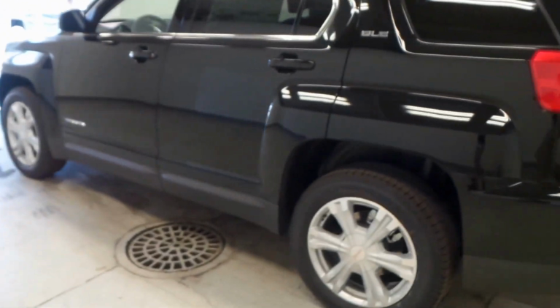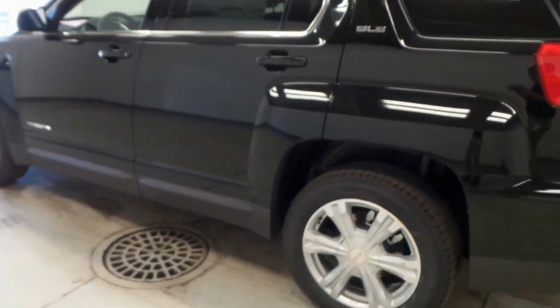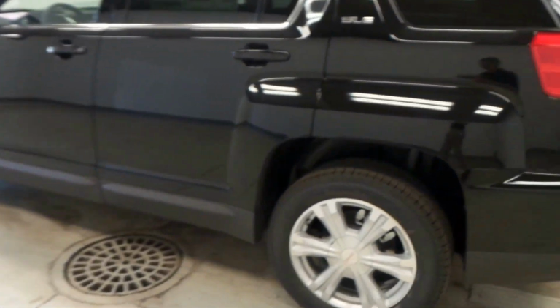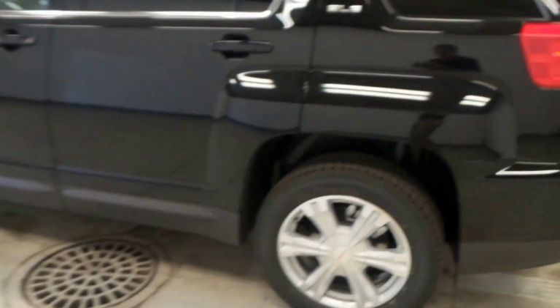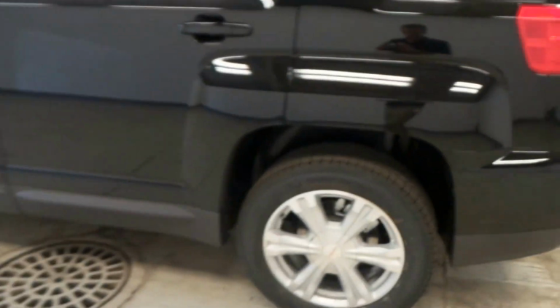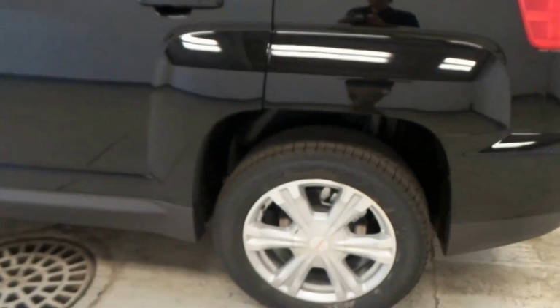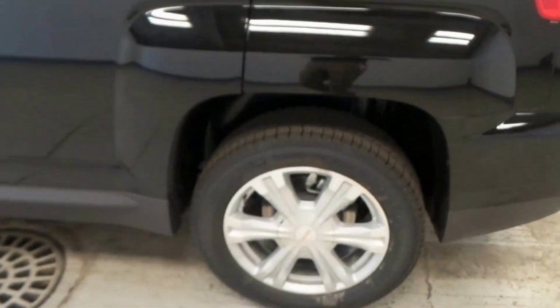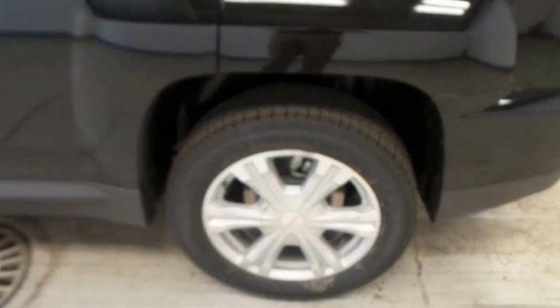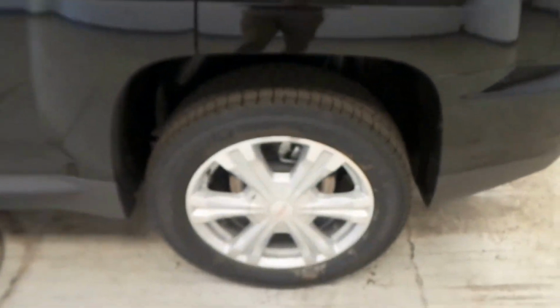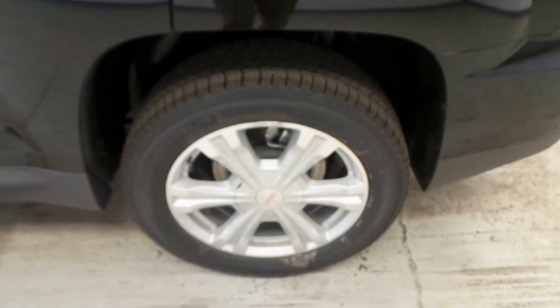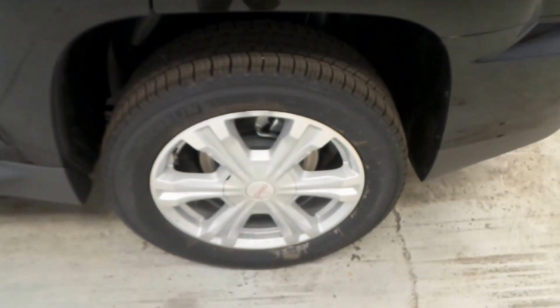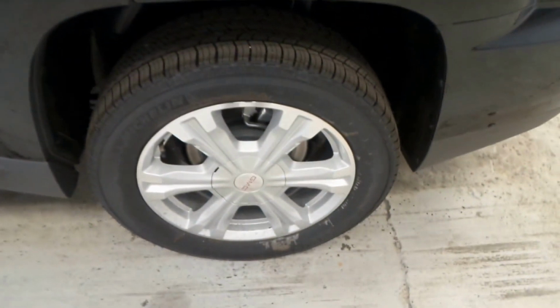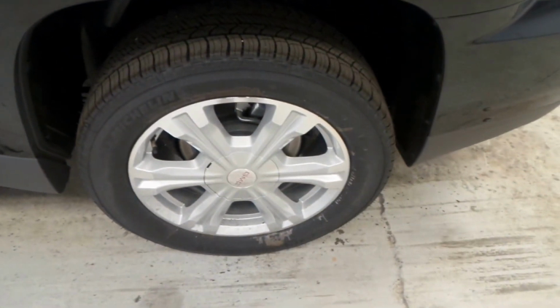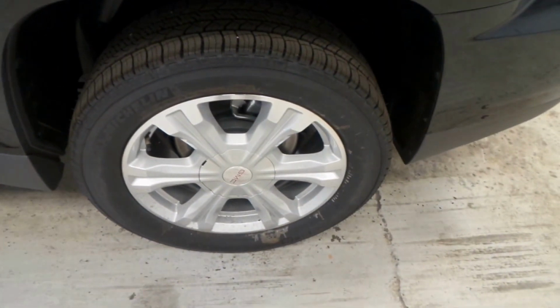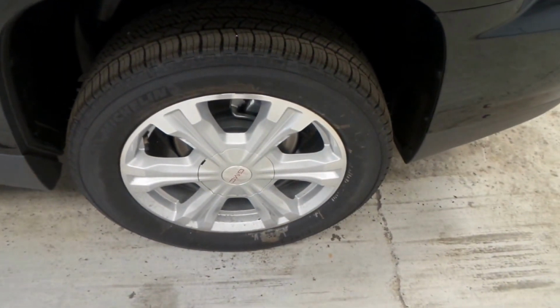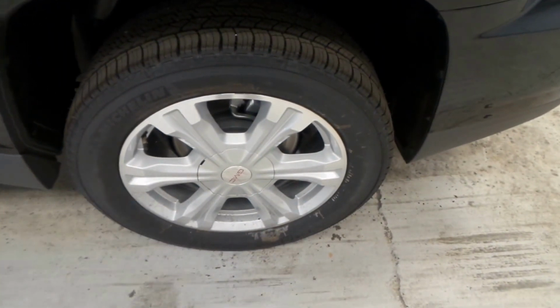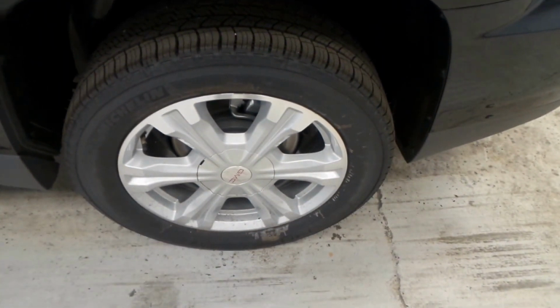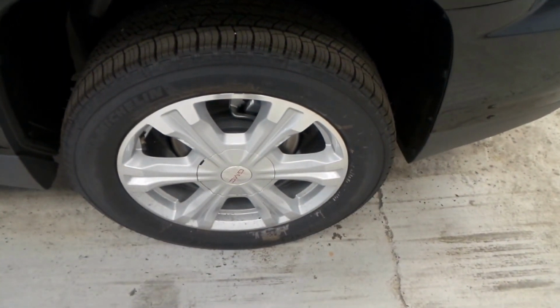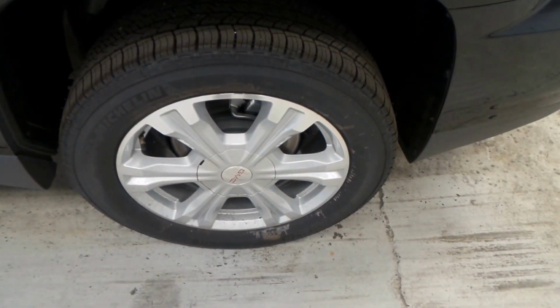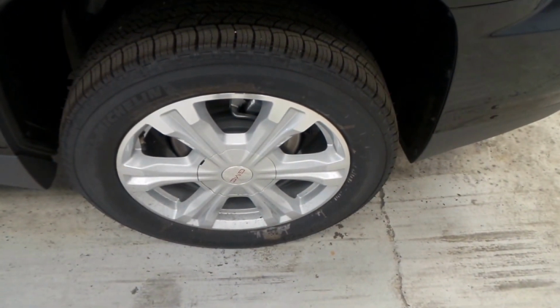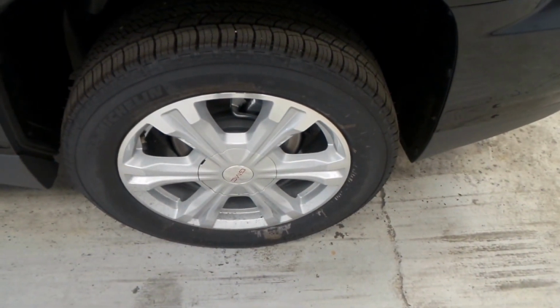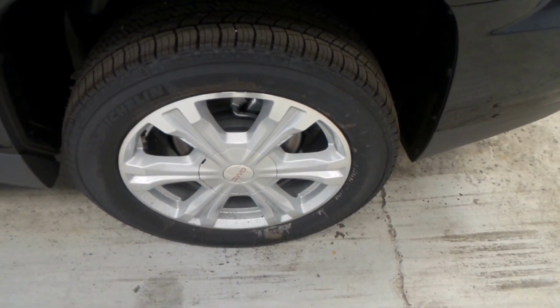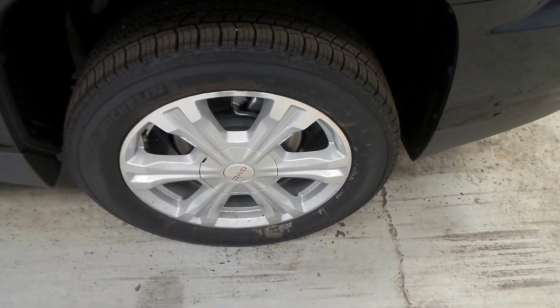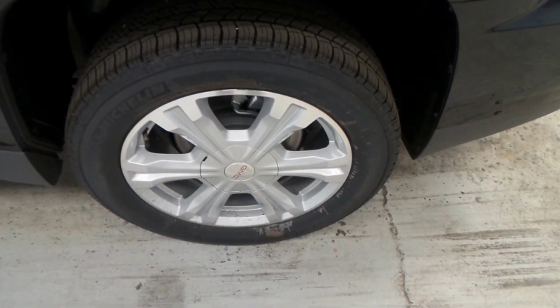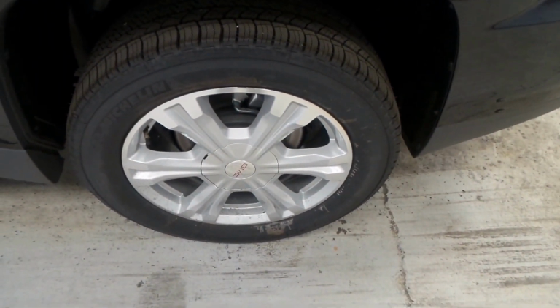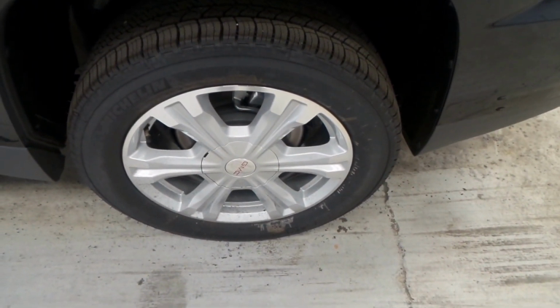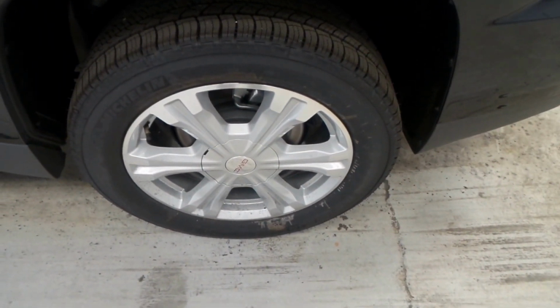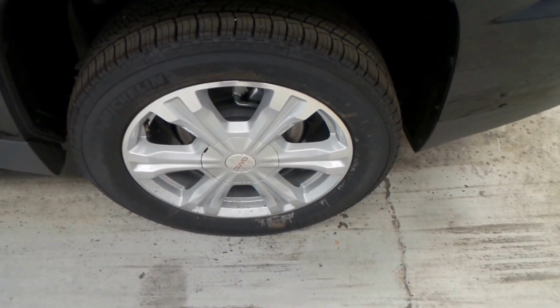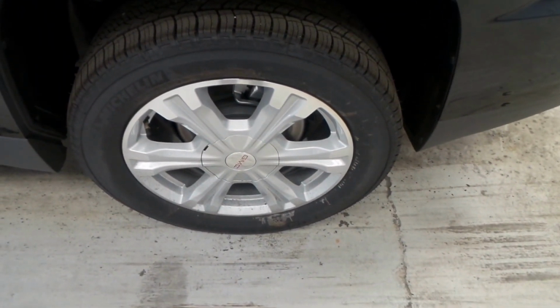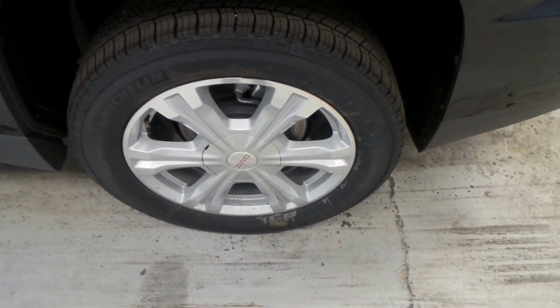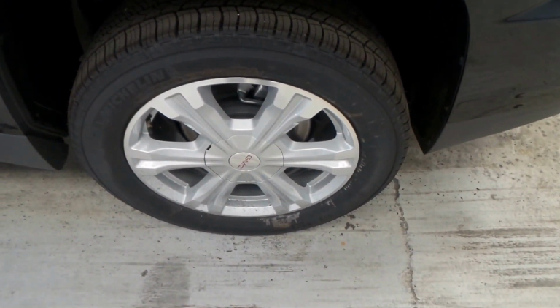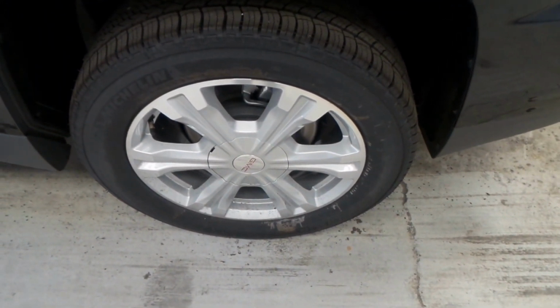Here are the Michelin brand 18-inch aluminum alloy rims. Really nice tires, lots of grip.